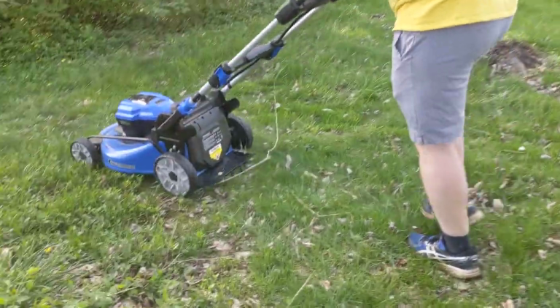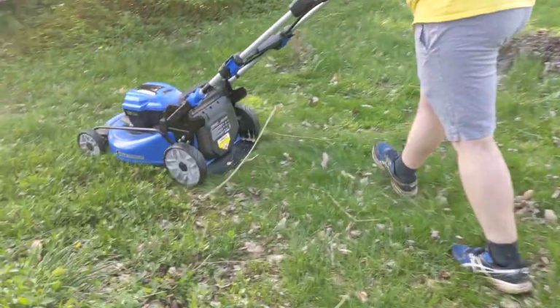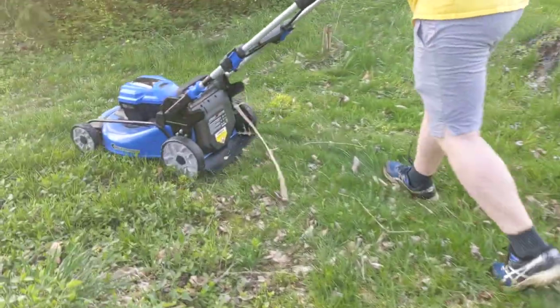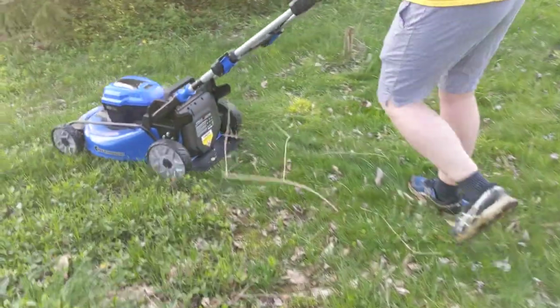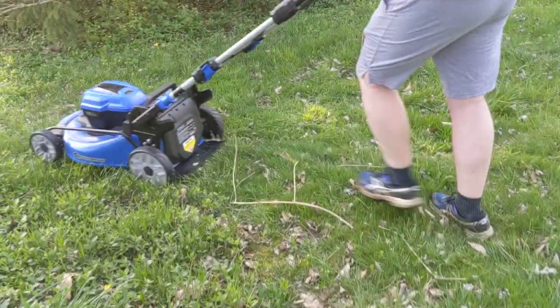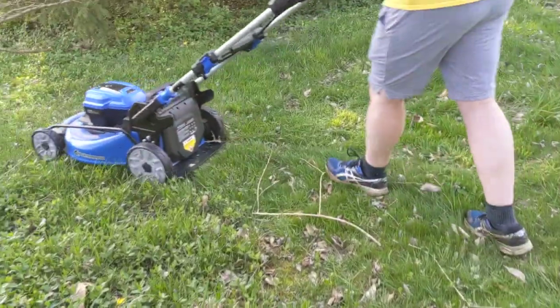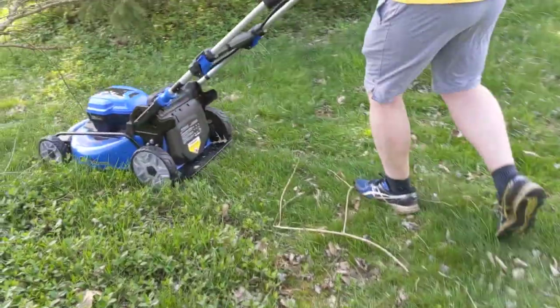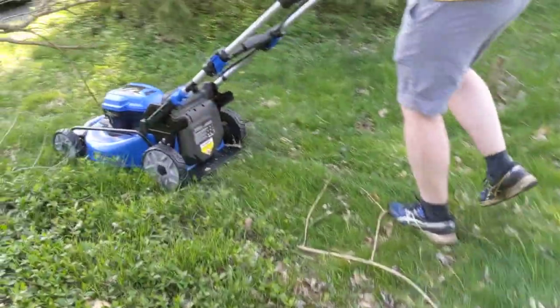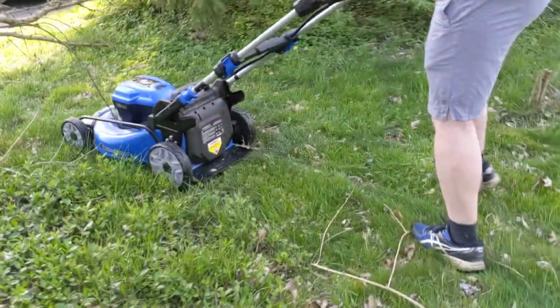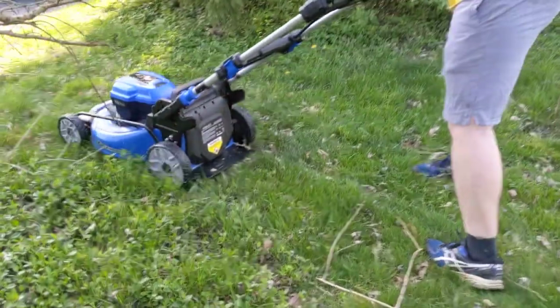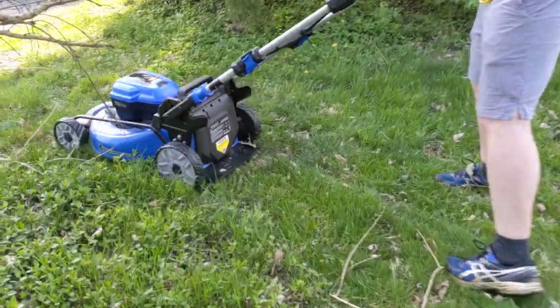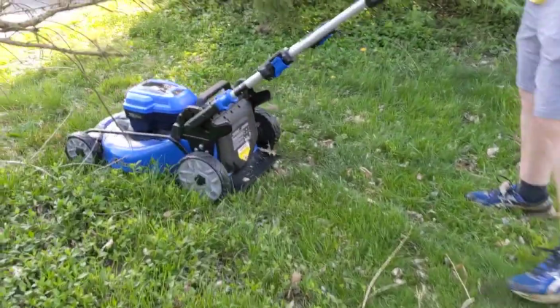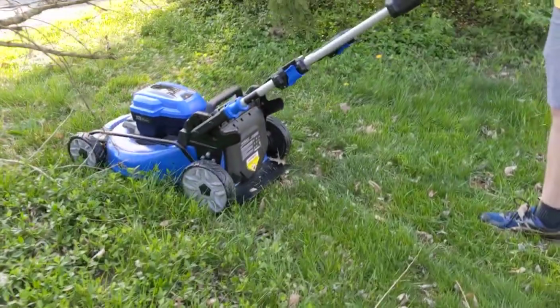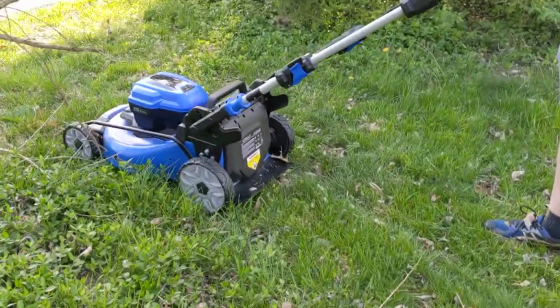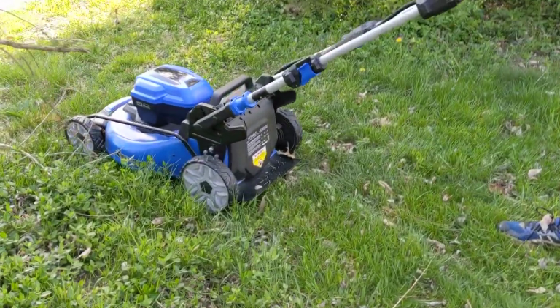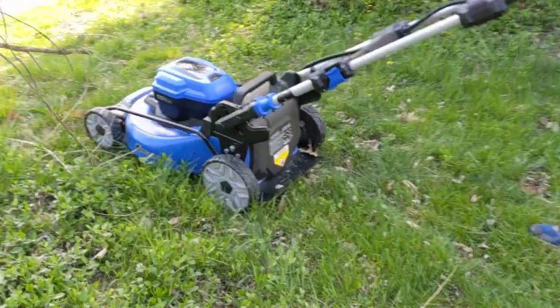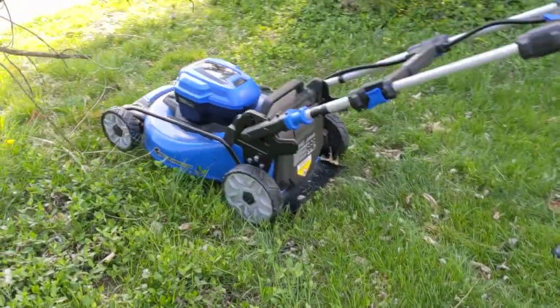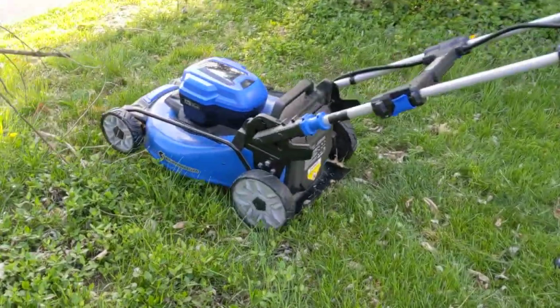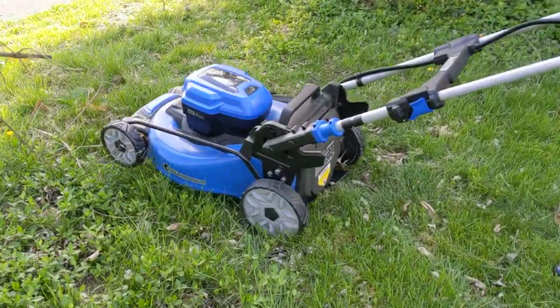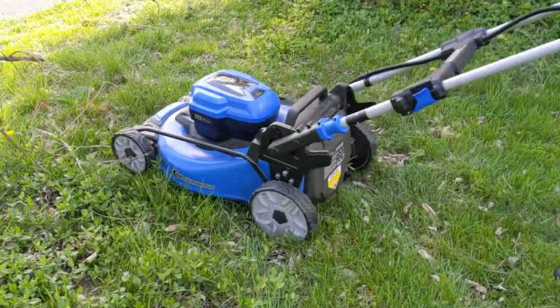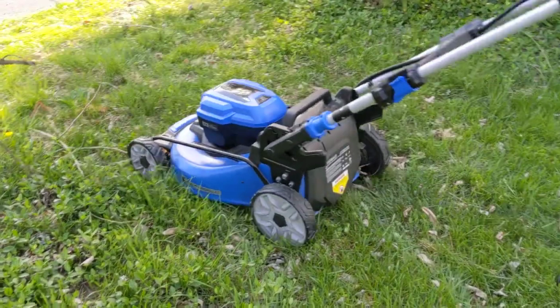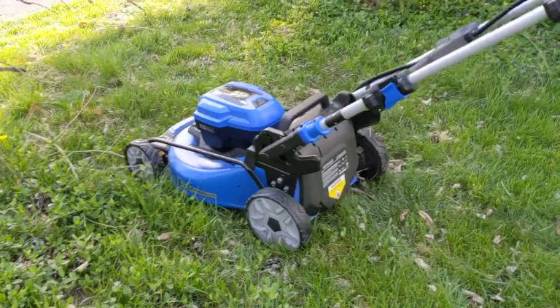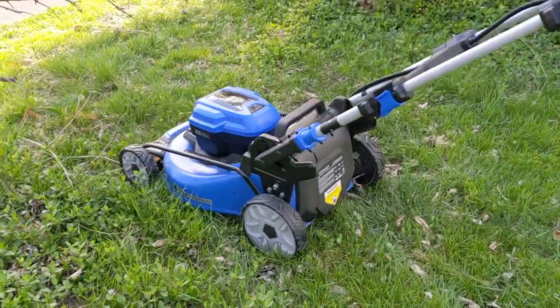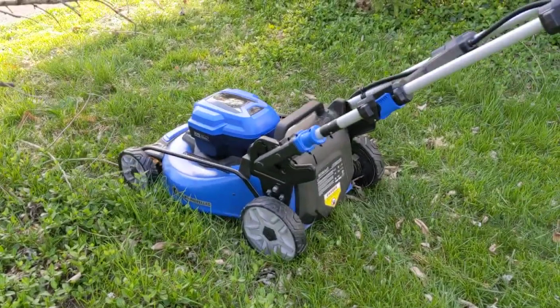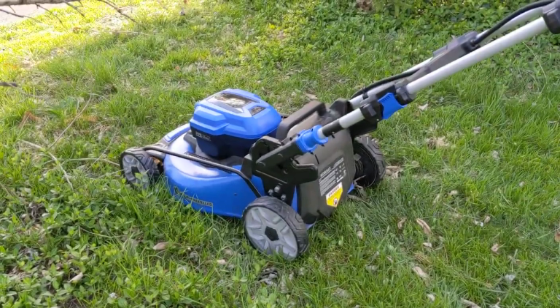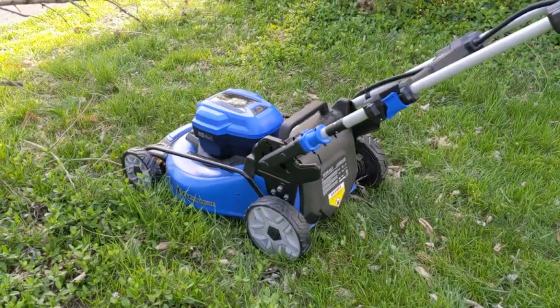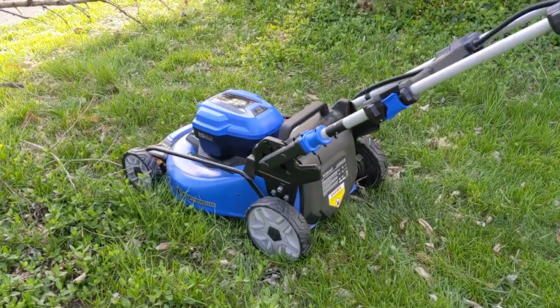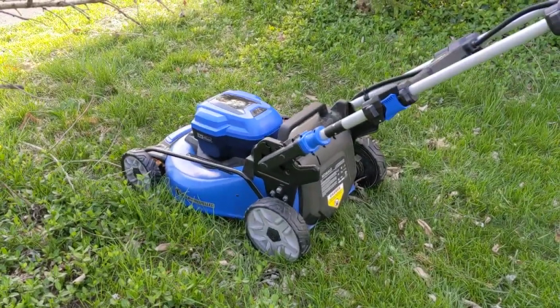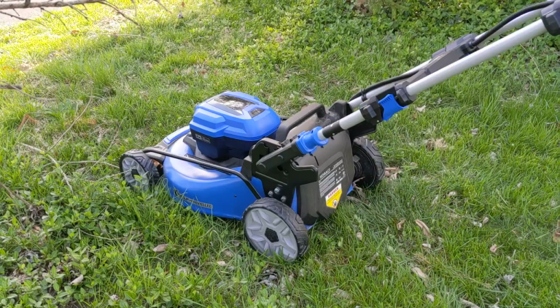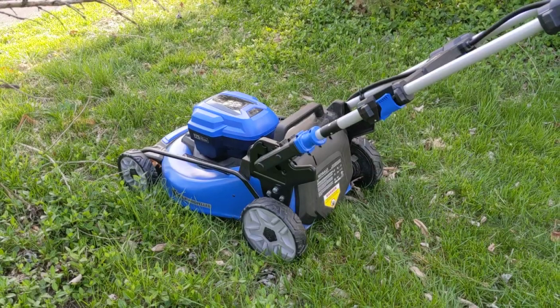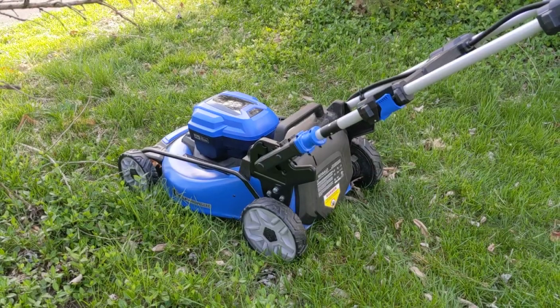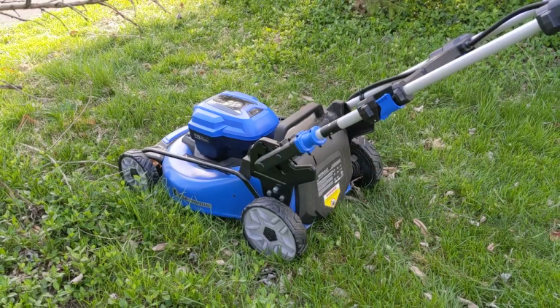I guess maybe what that reviewer was saying was that the self-propel was loud. So that whined. Maybe.